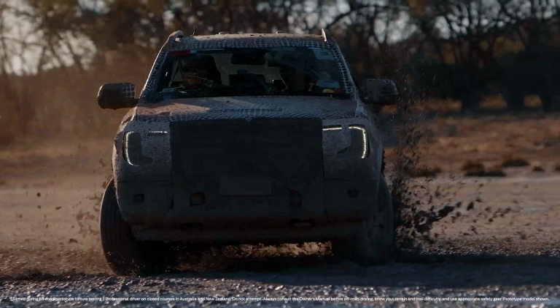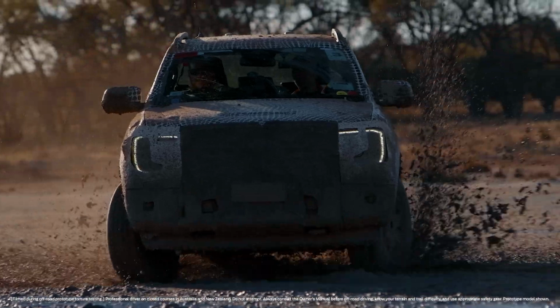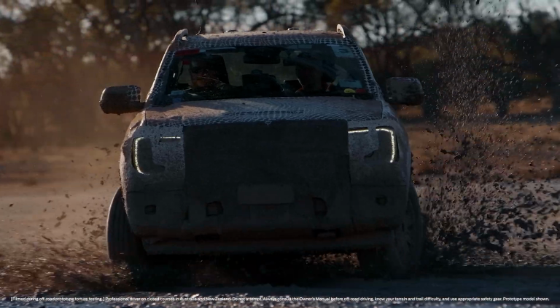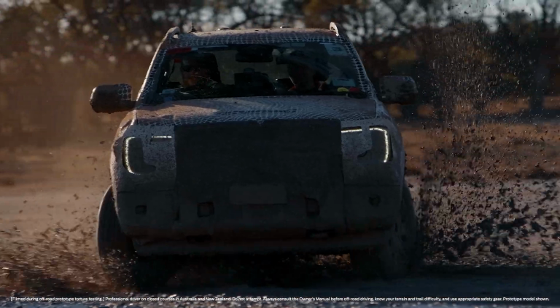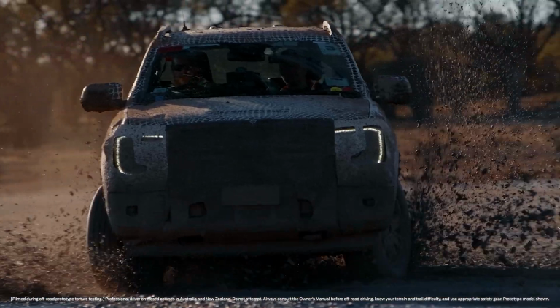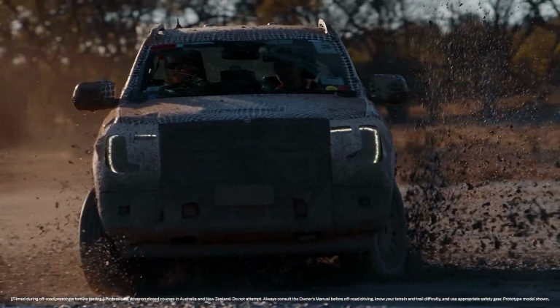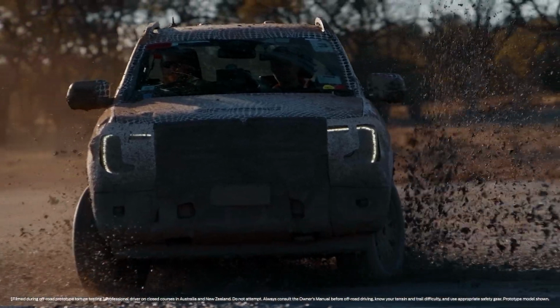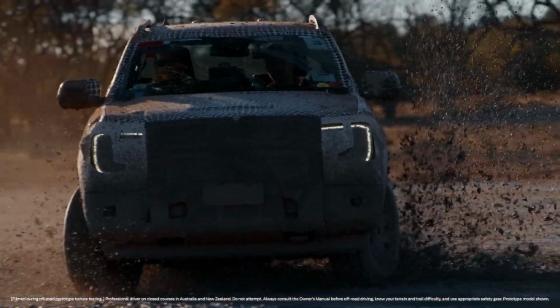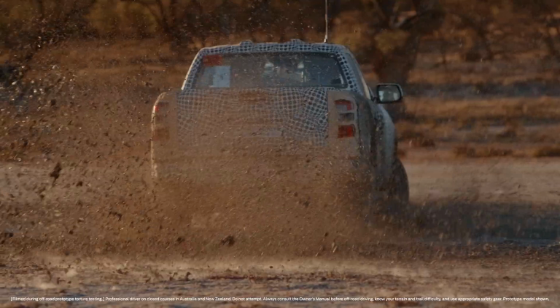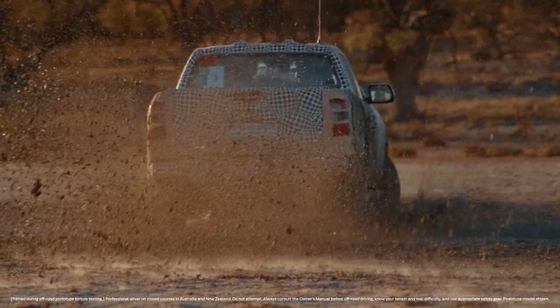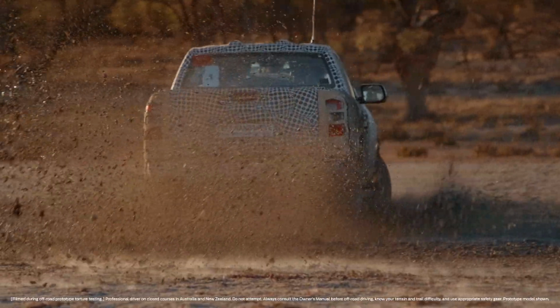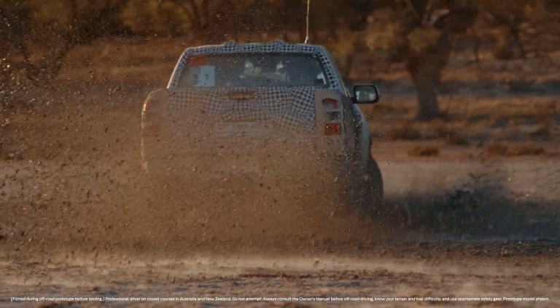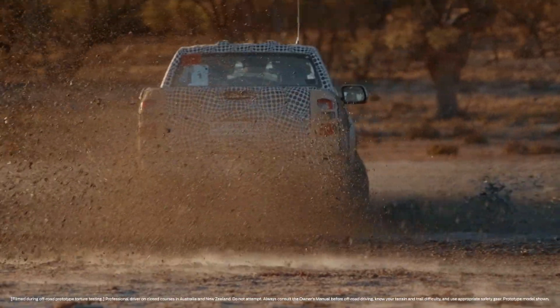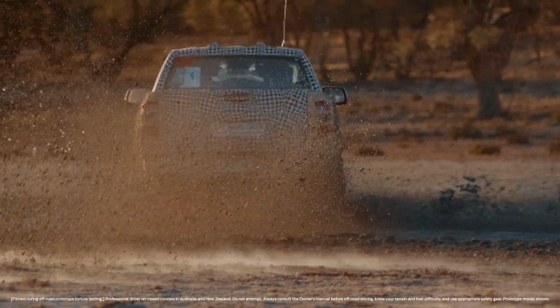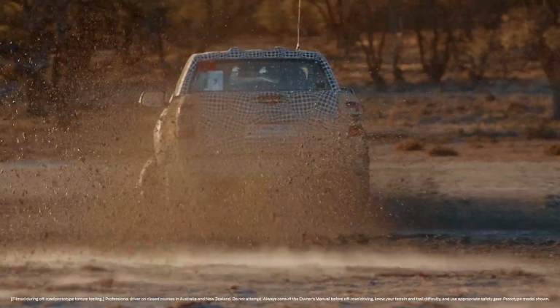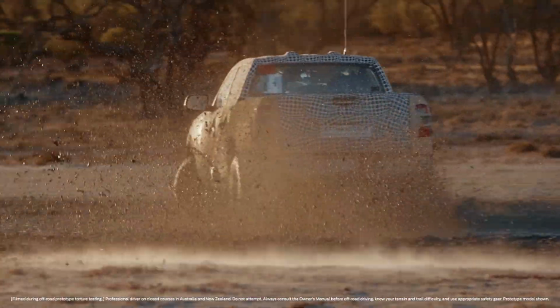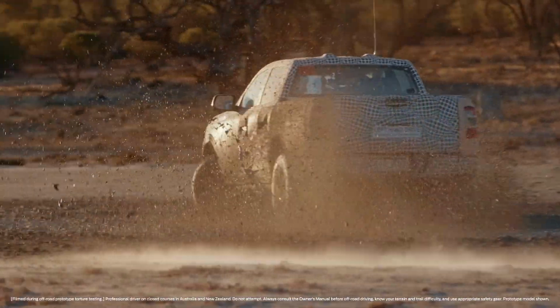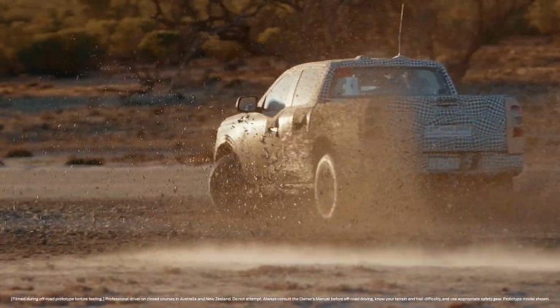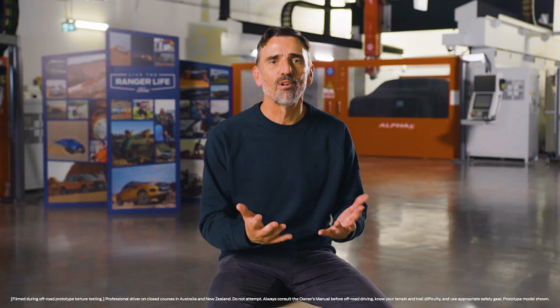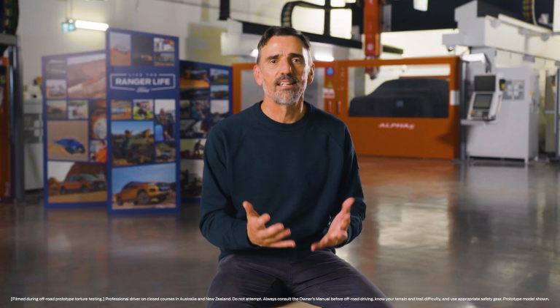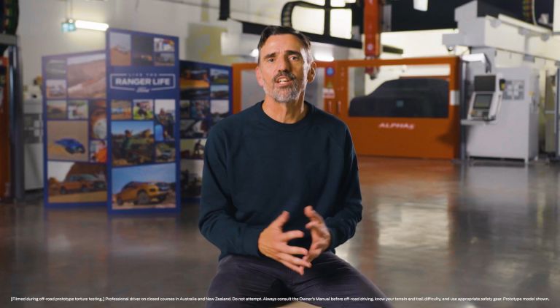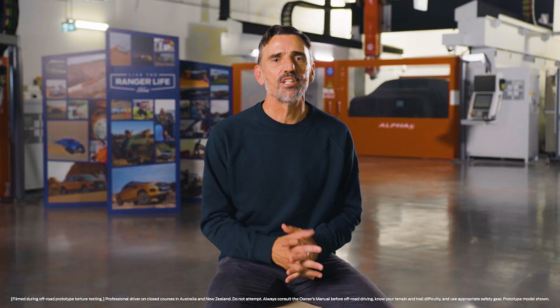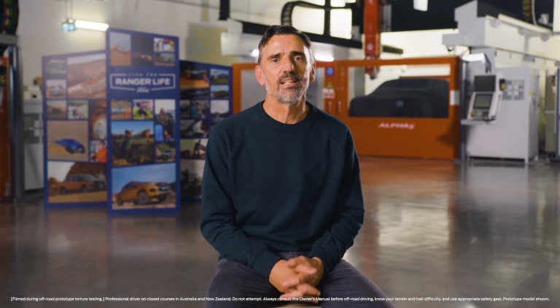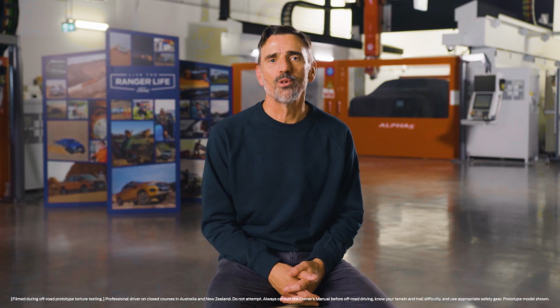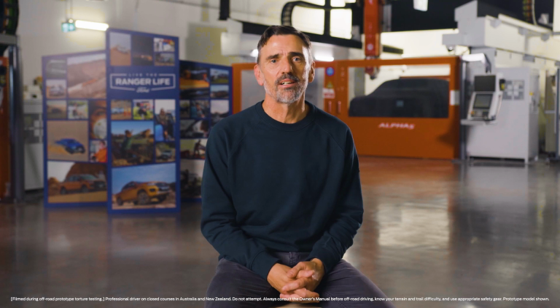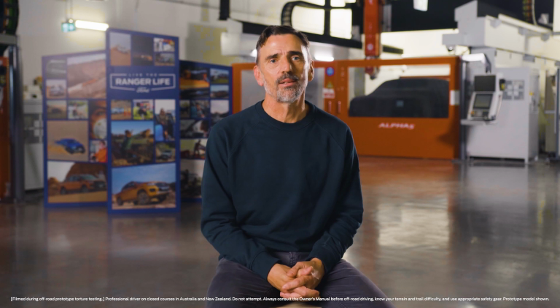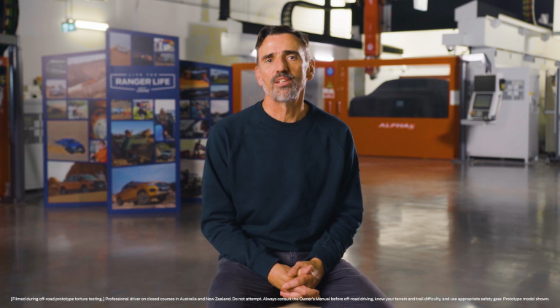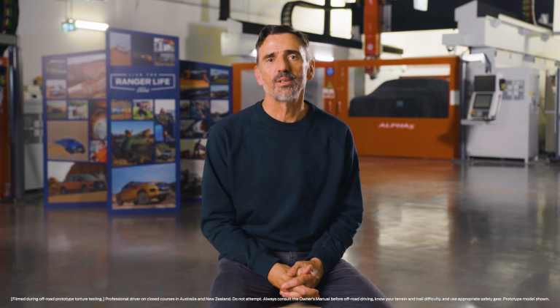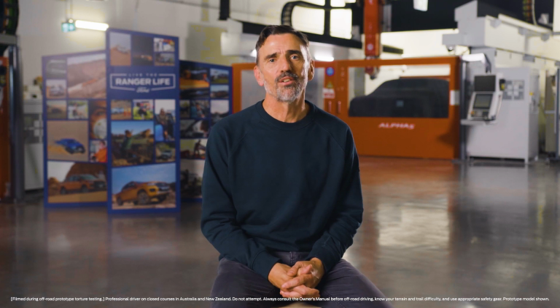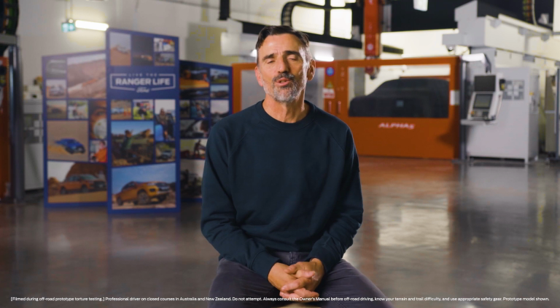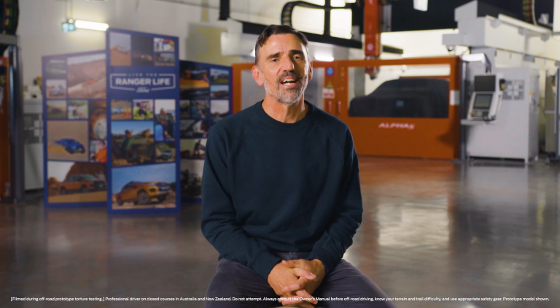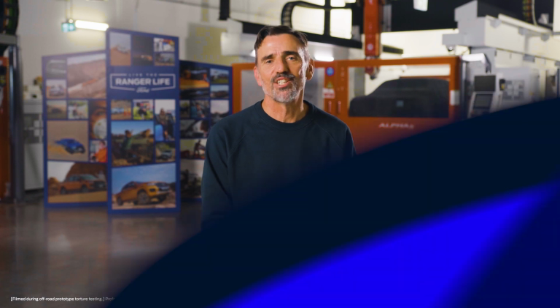I'm looking forward to sharing more about all the great engineering work that we're doing on the new Ranger.